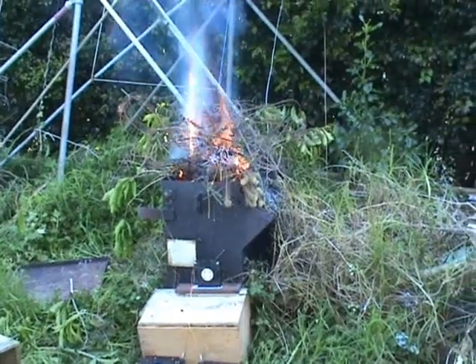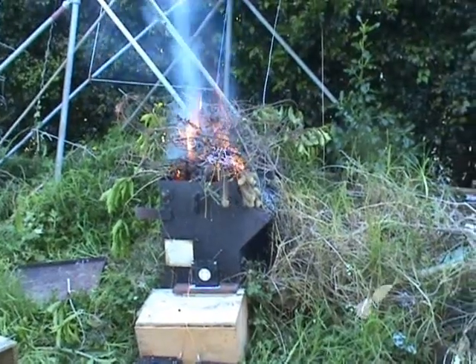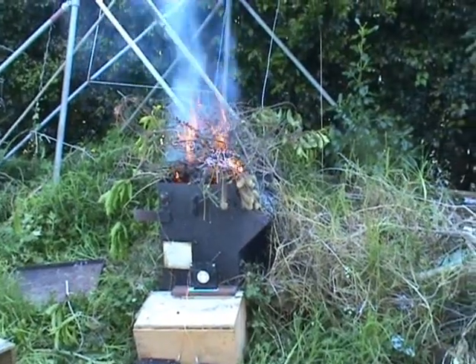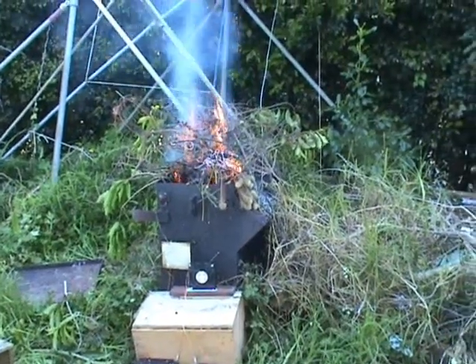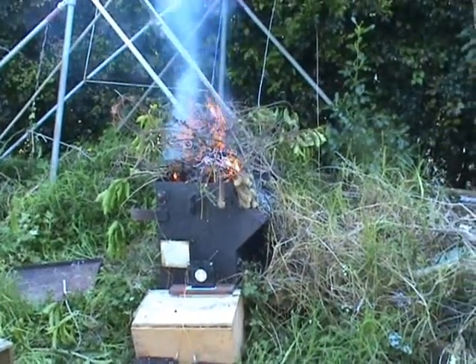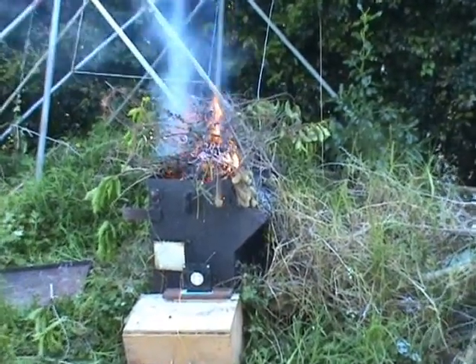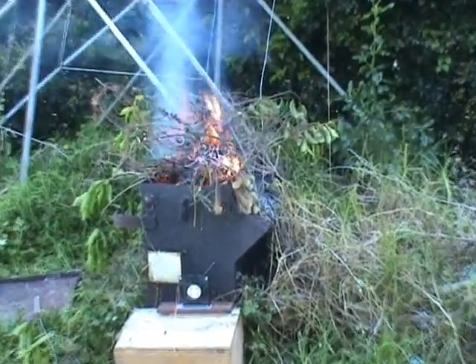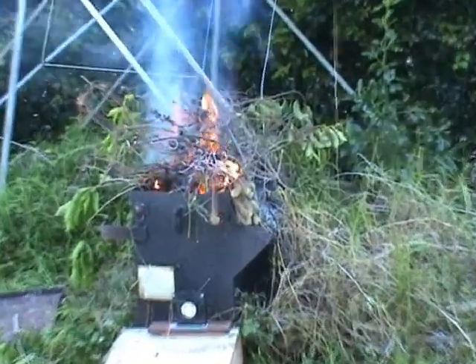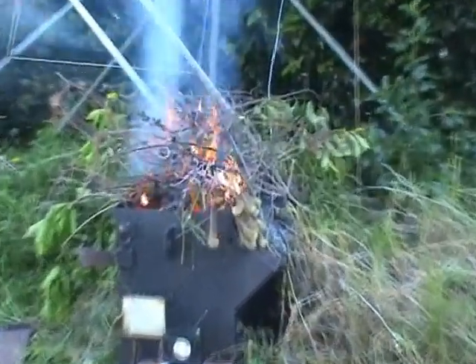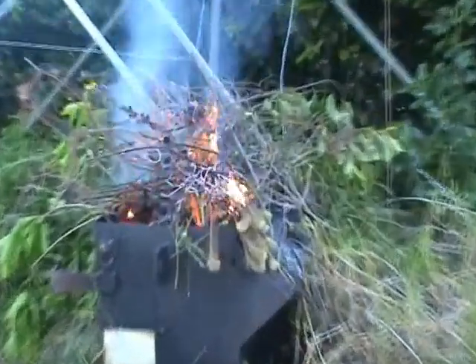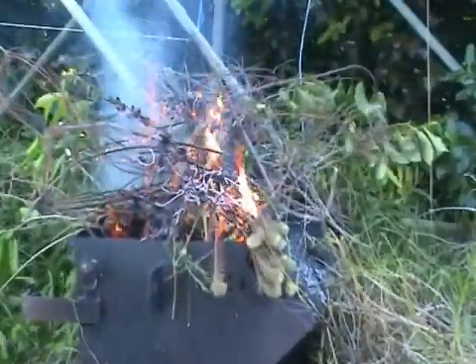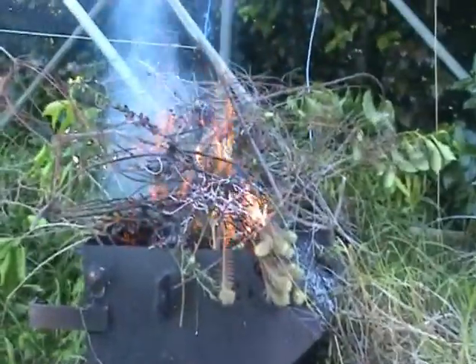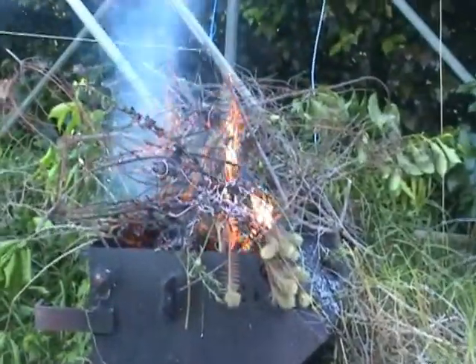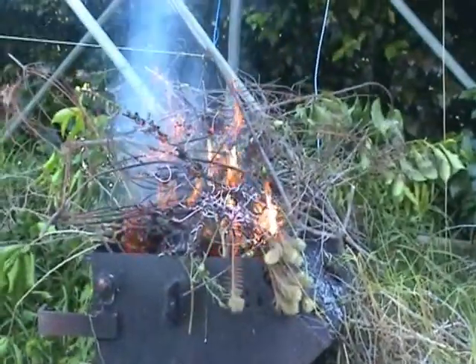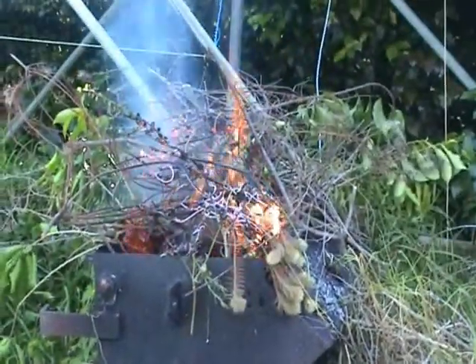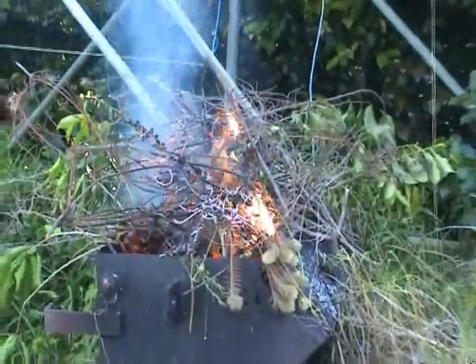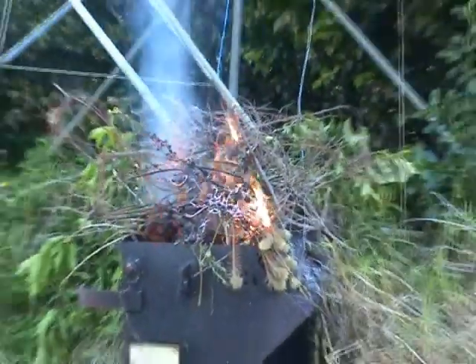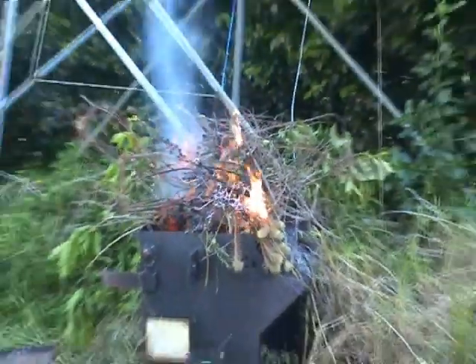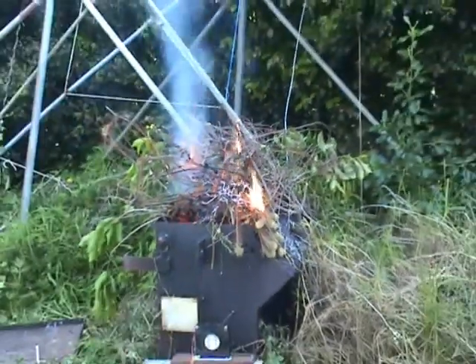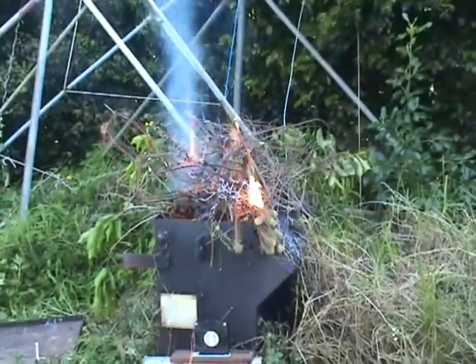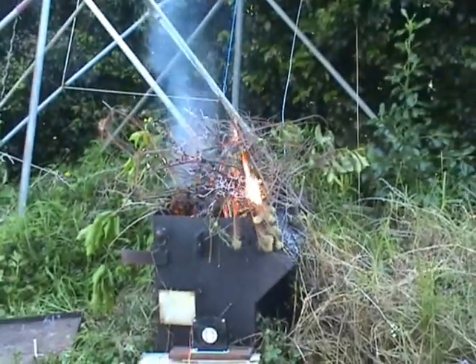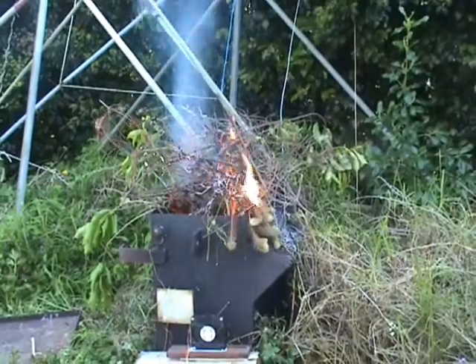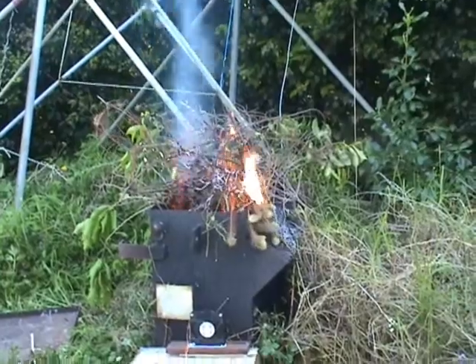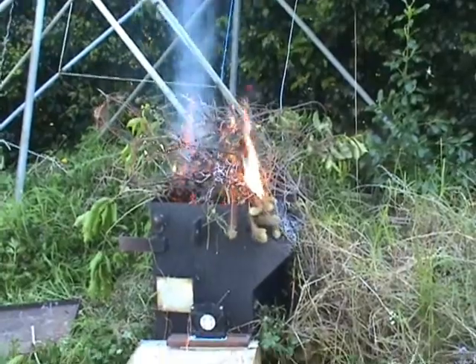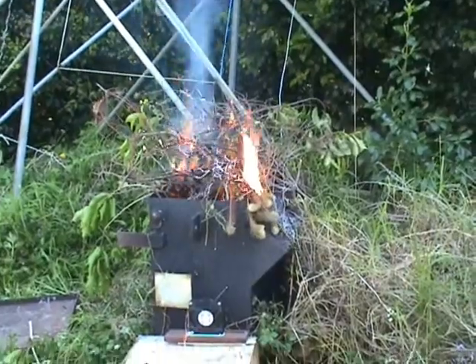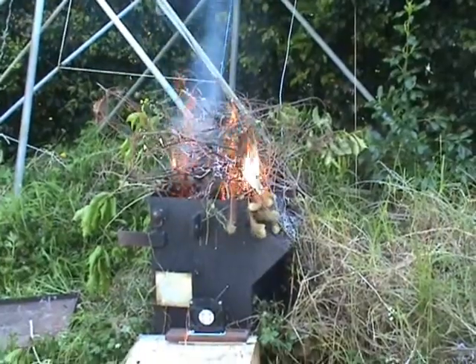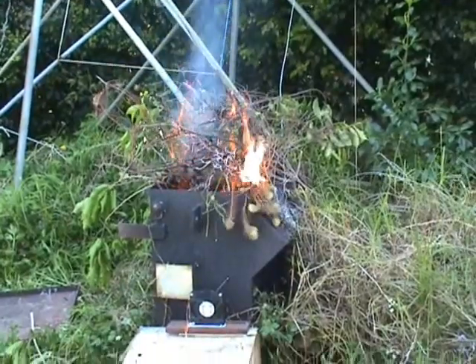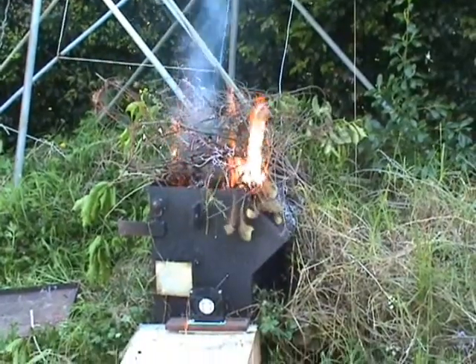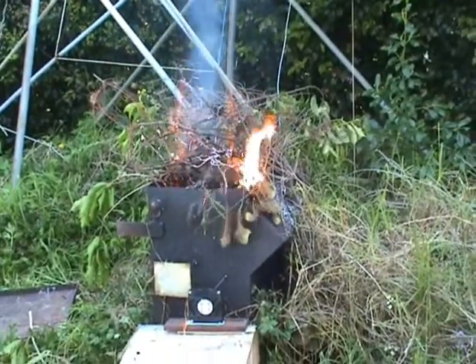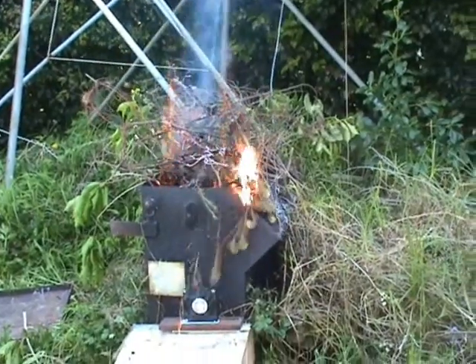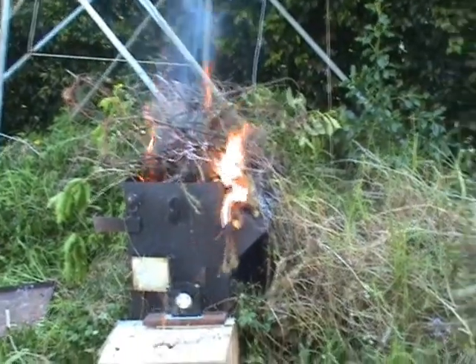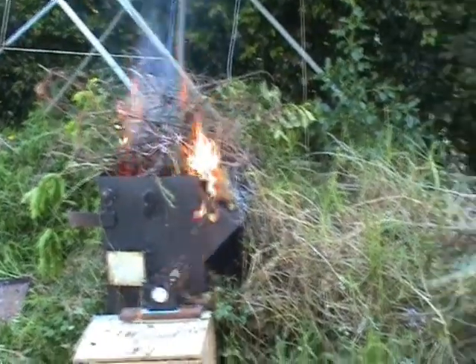Hi YouTube, I'm burning some rubbish — tree branches and stuff in the yard.